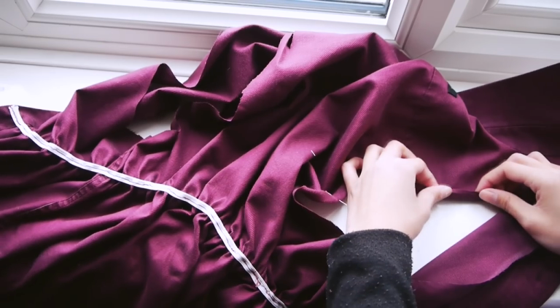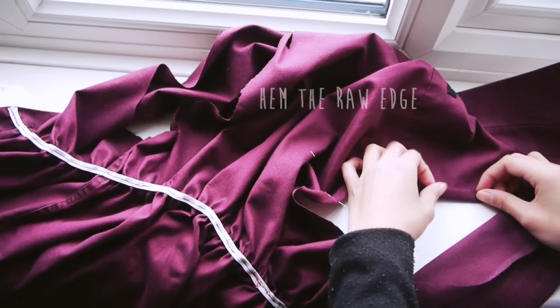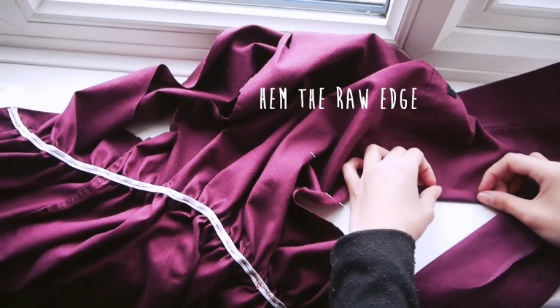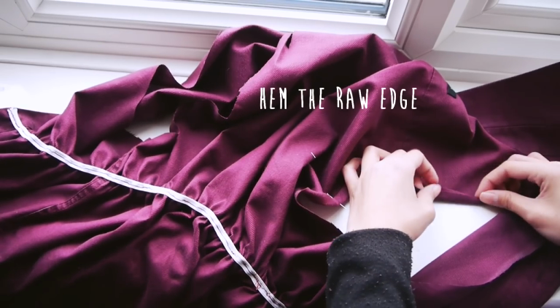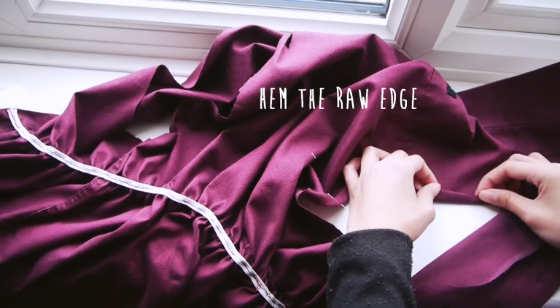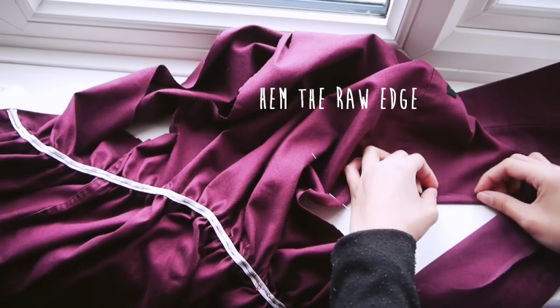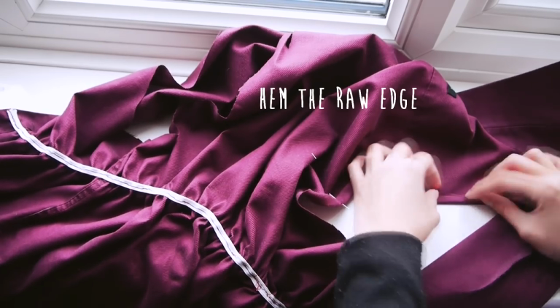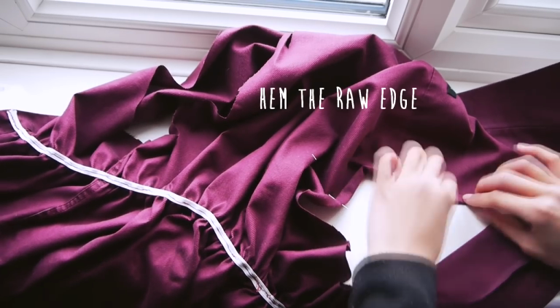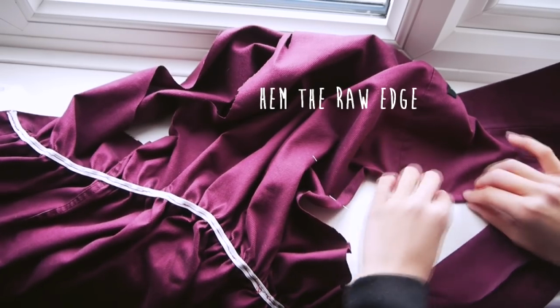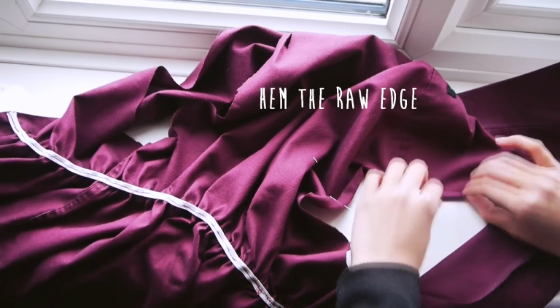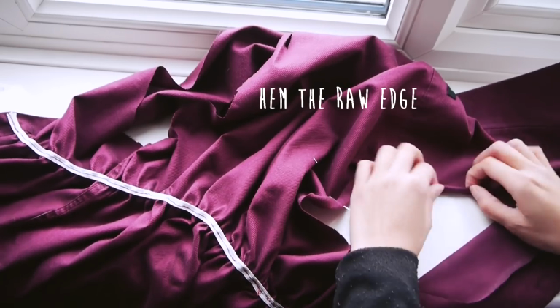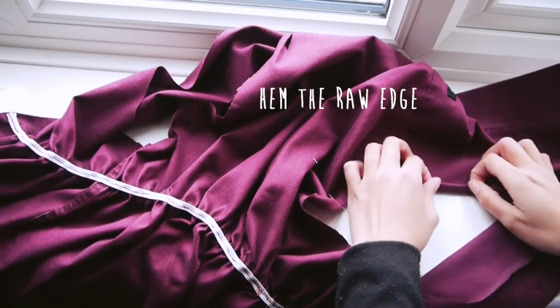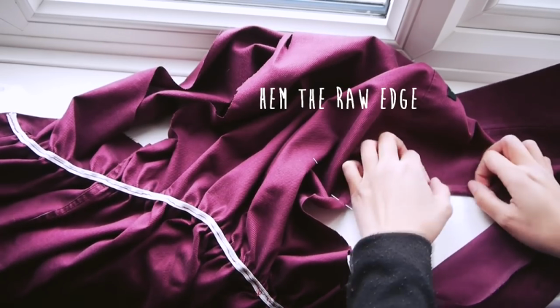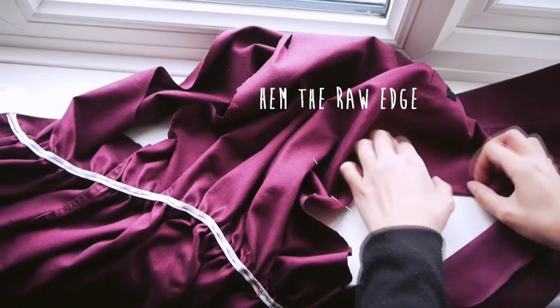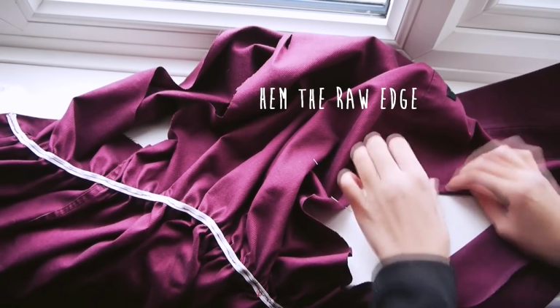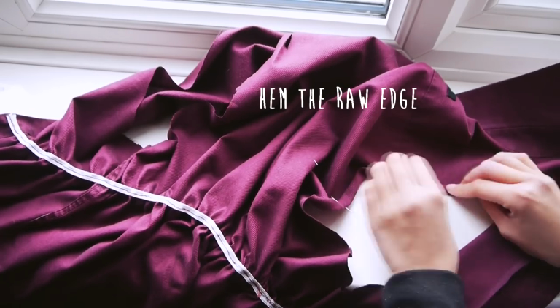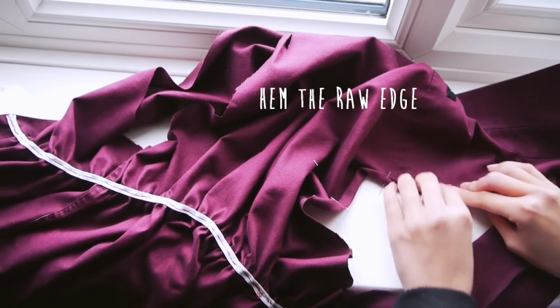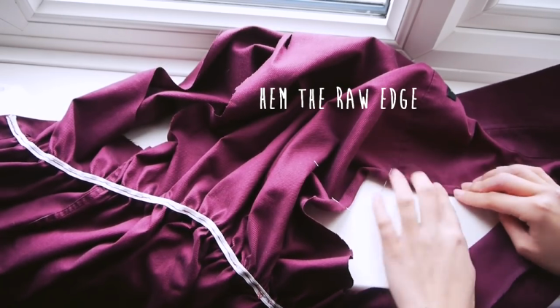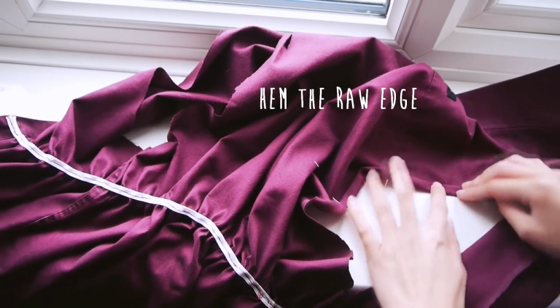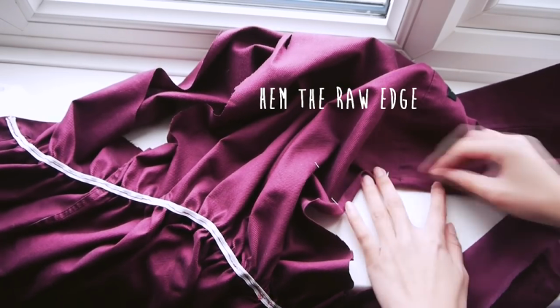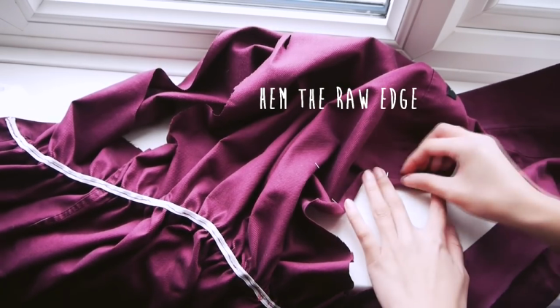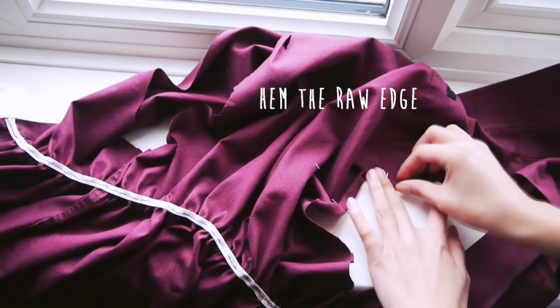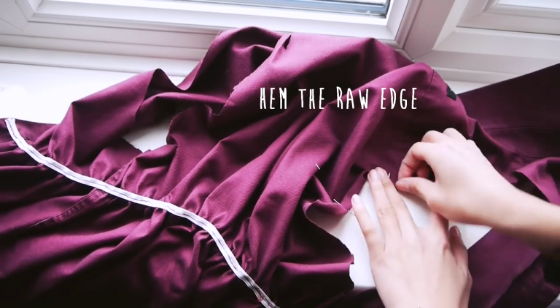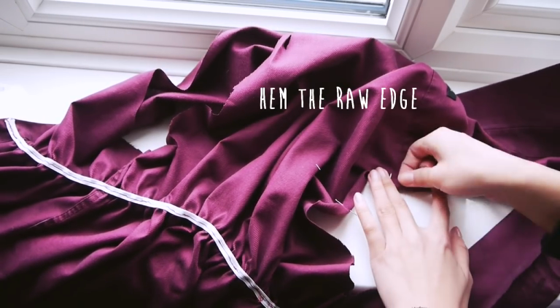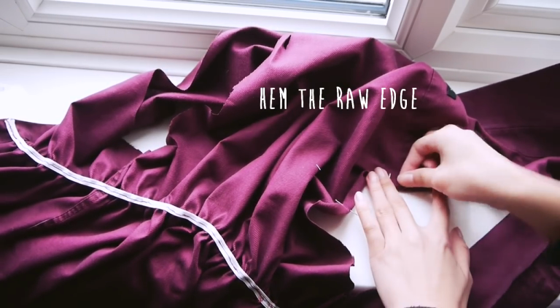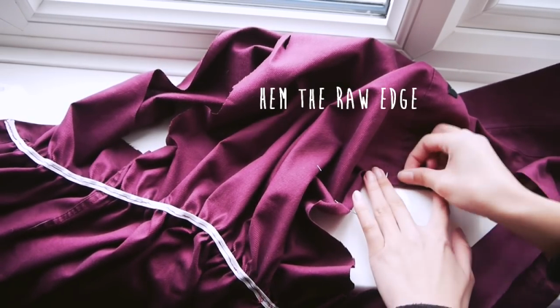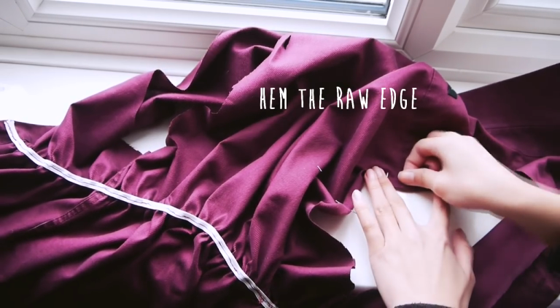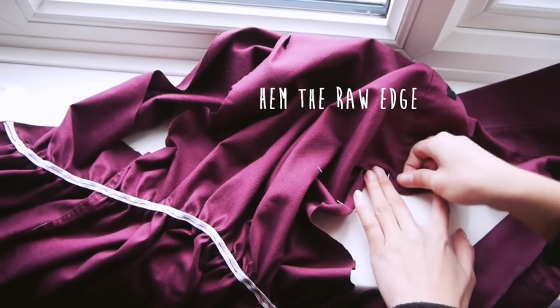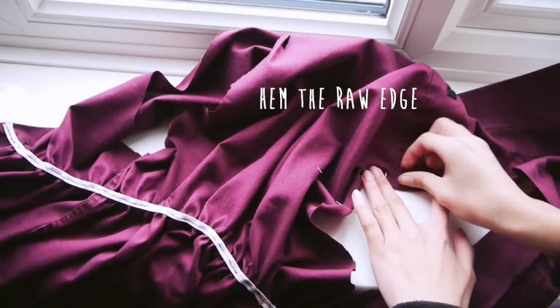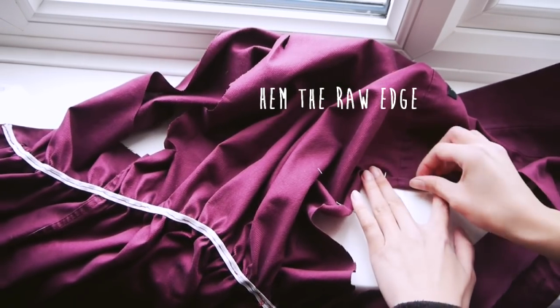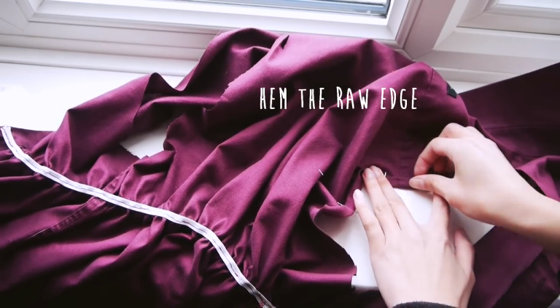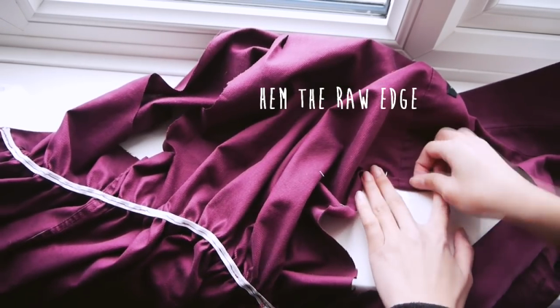Pin. Now just hem the edges of the armholes by folding the raw edge twice. Pin and sew.